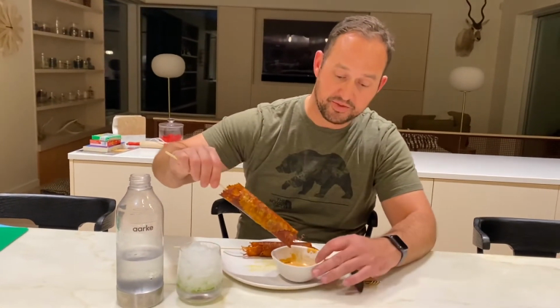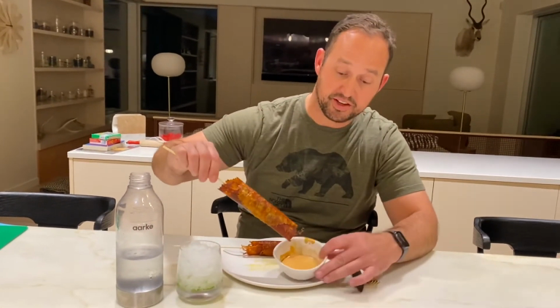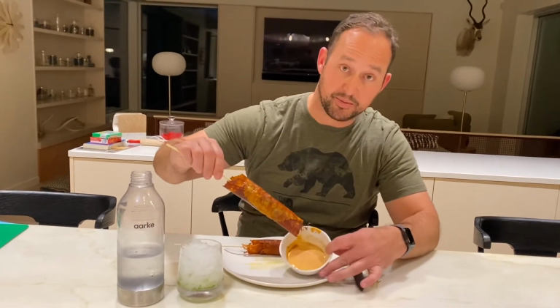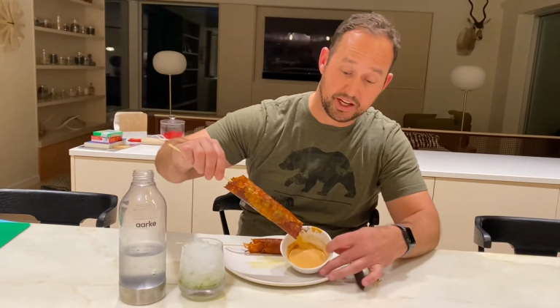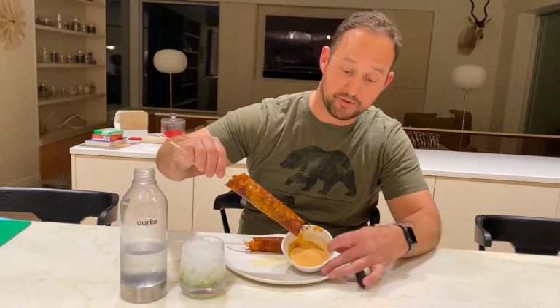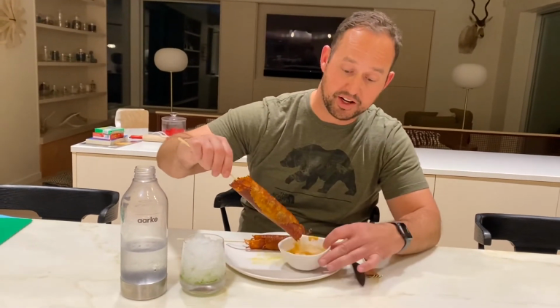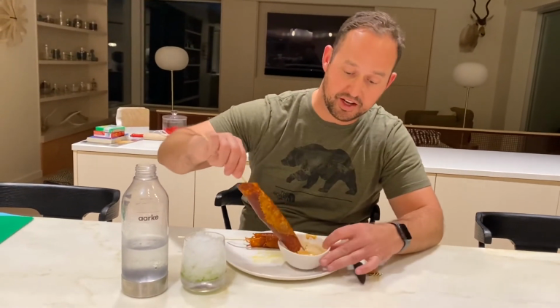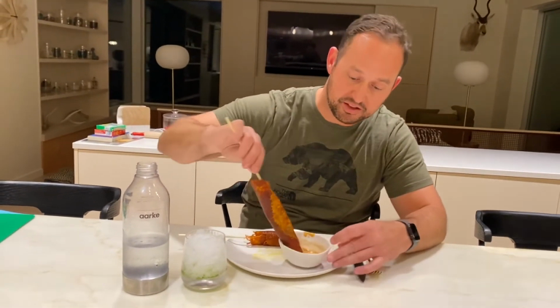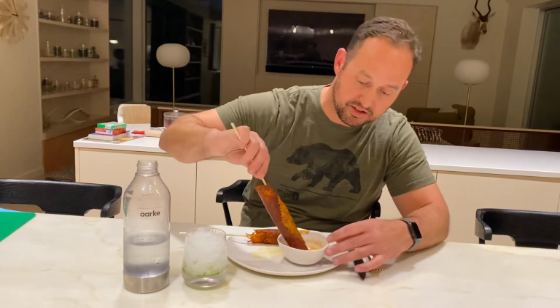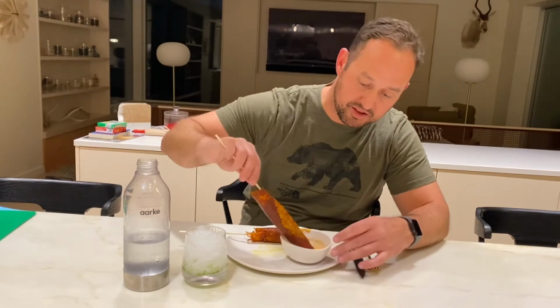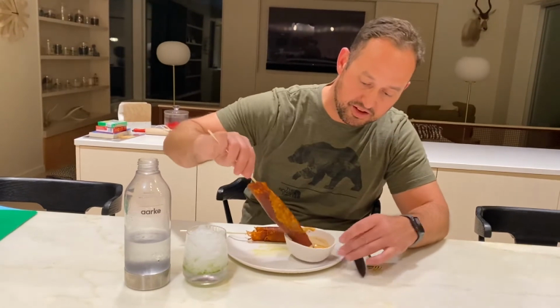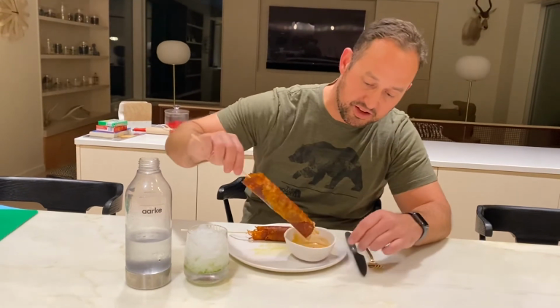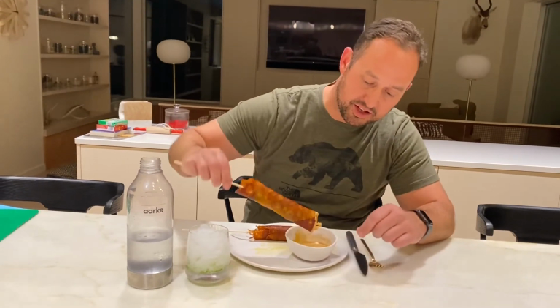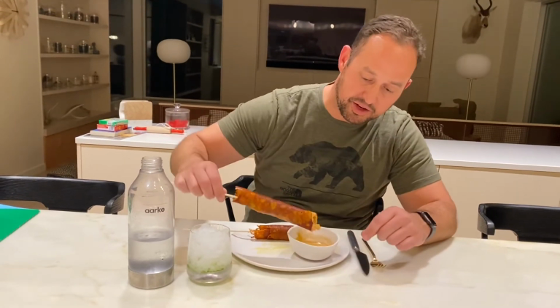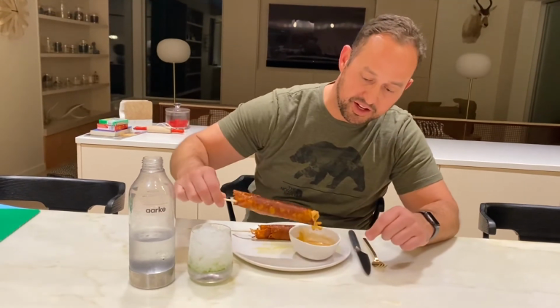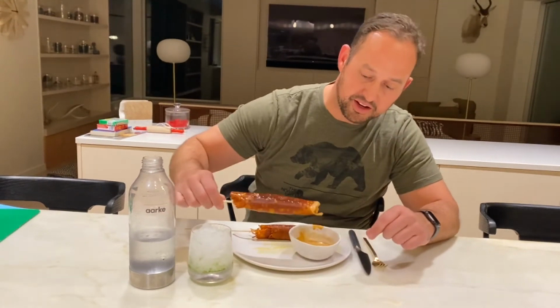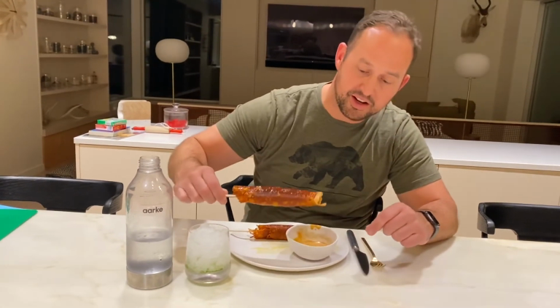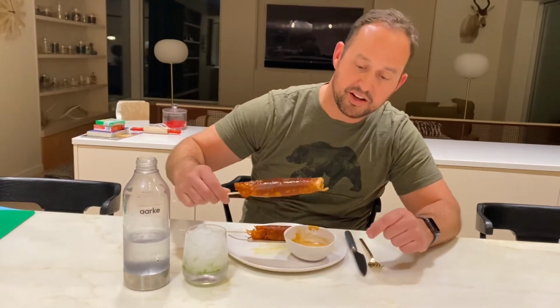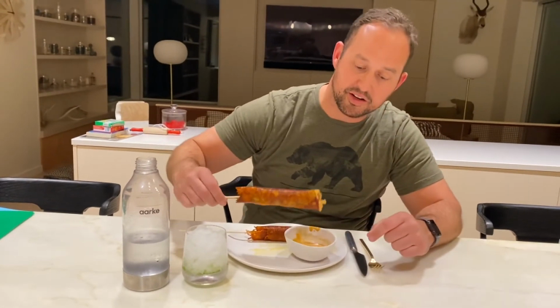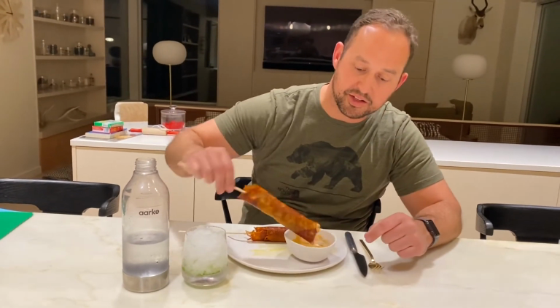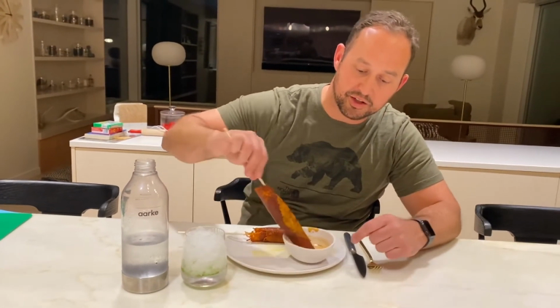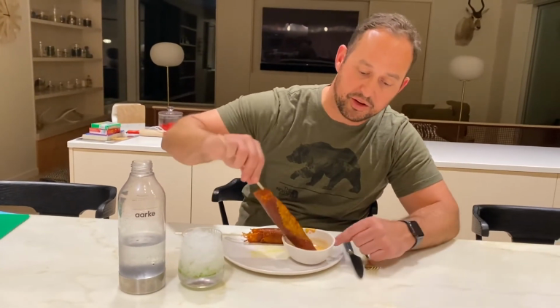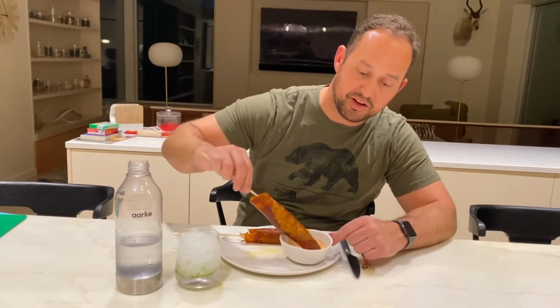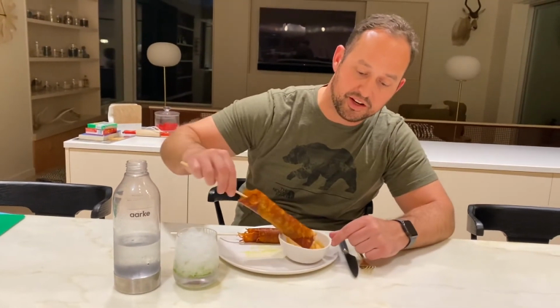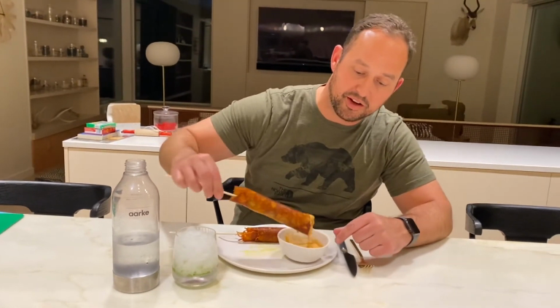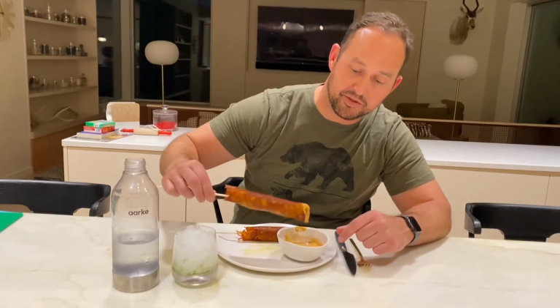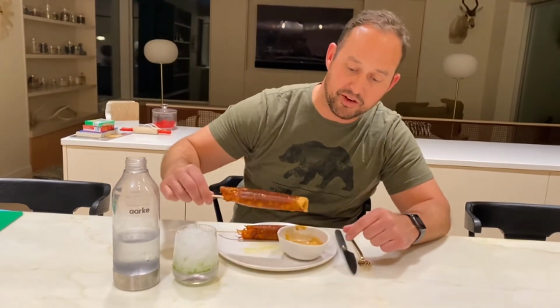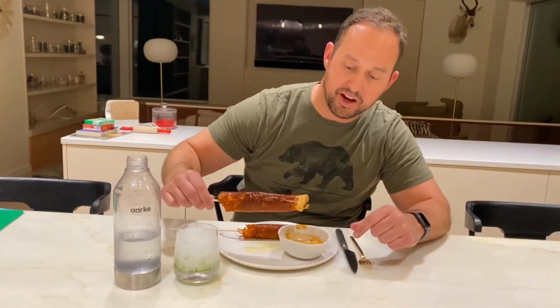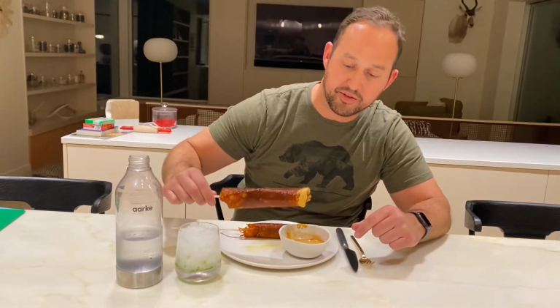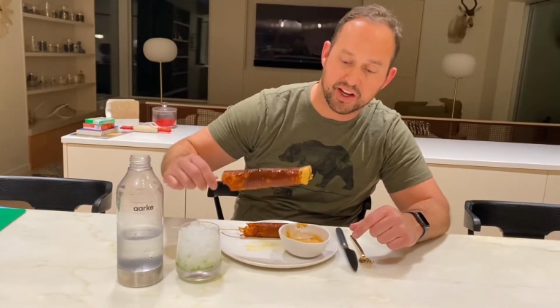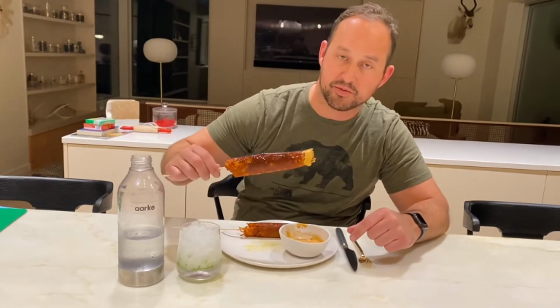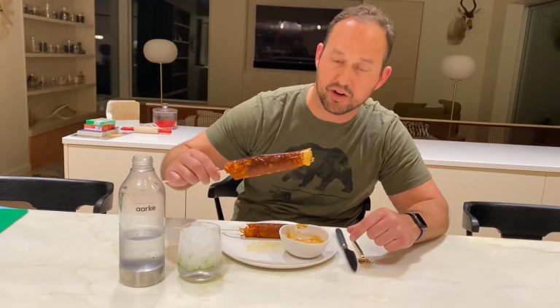Got my keto fry sauce — dip it in. You know it's a good one and you know you've done it right if you've got some crunch.